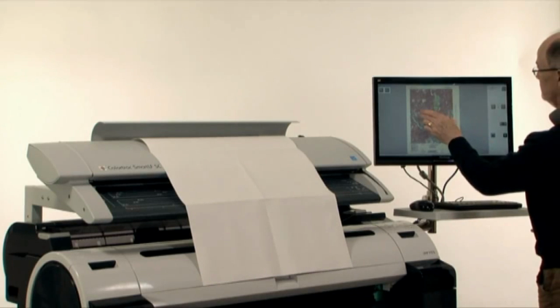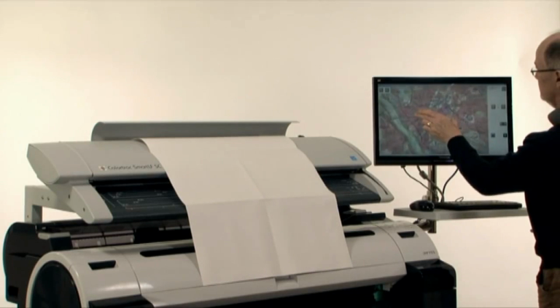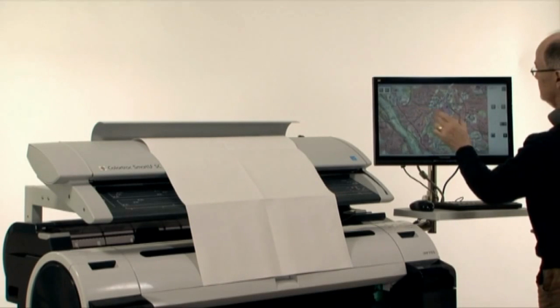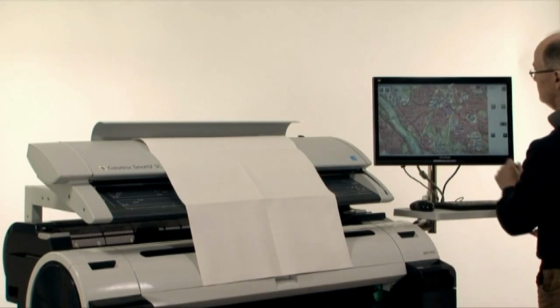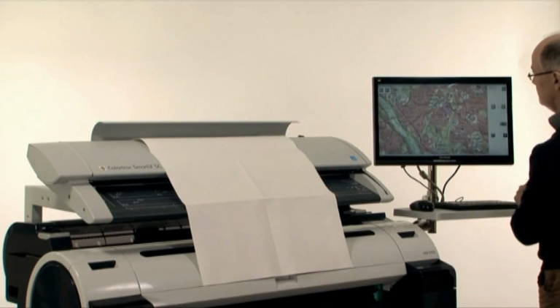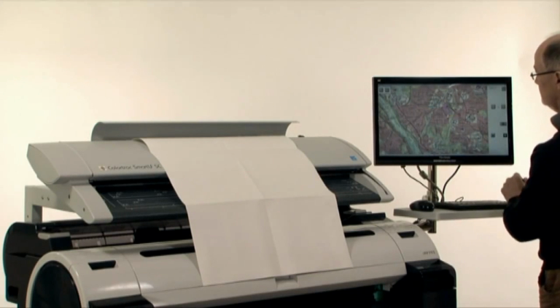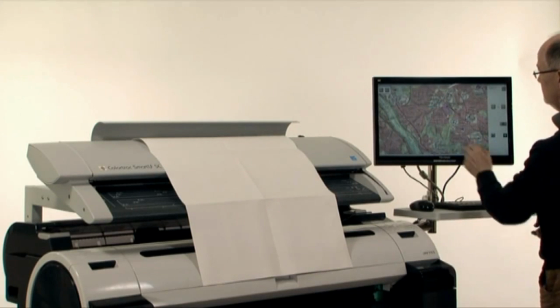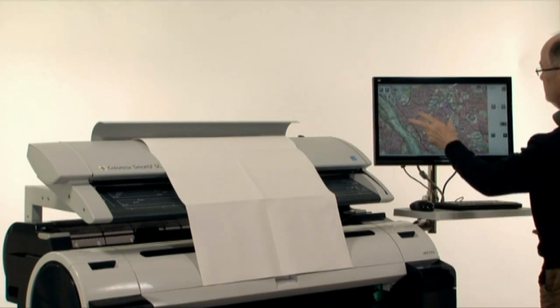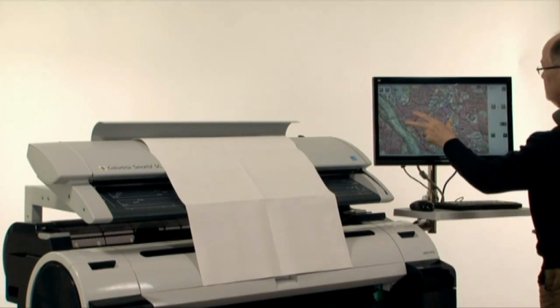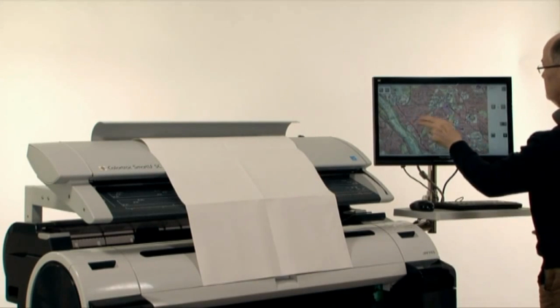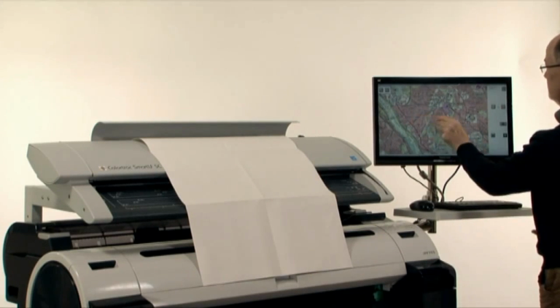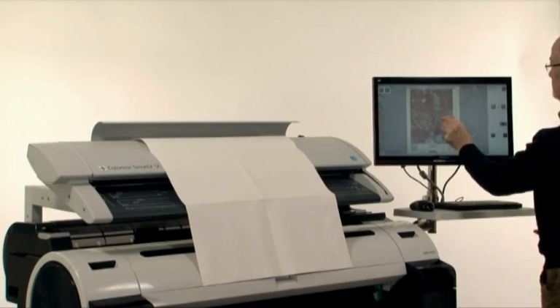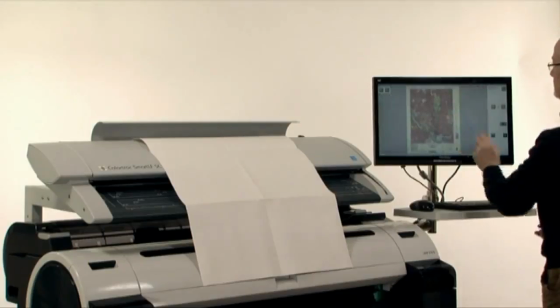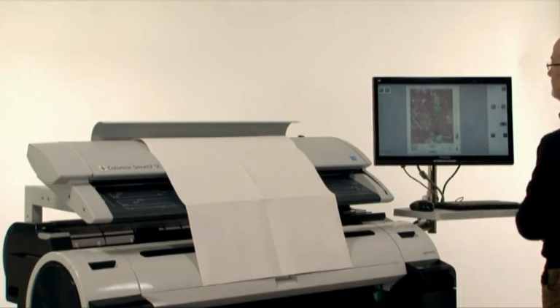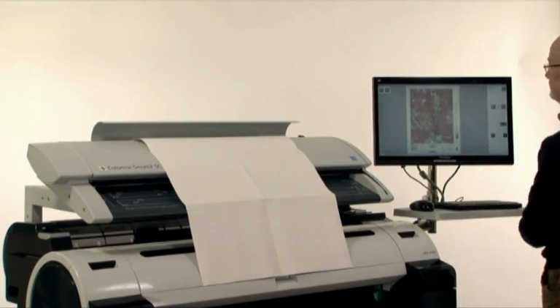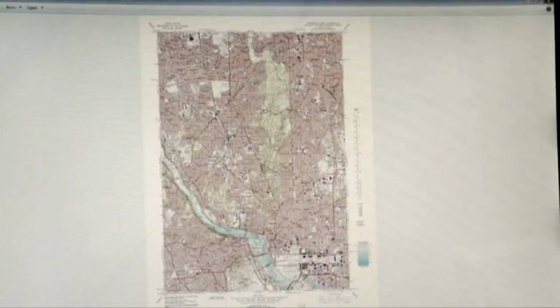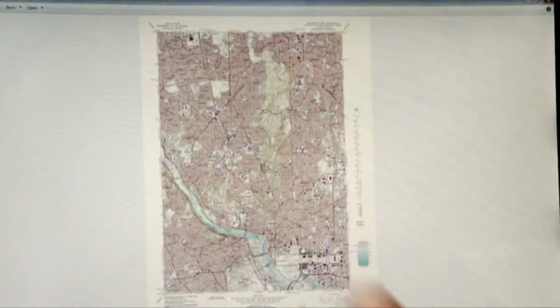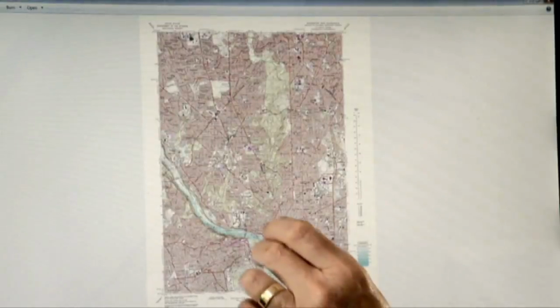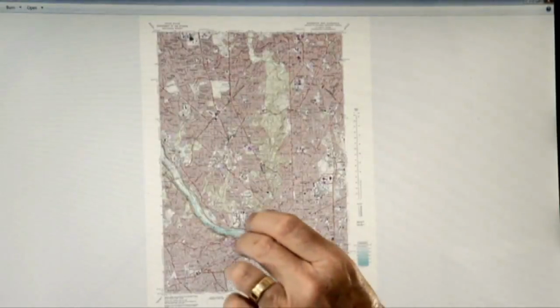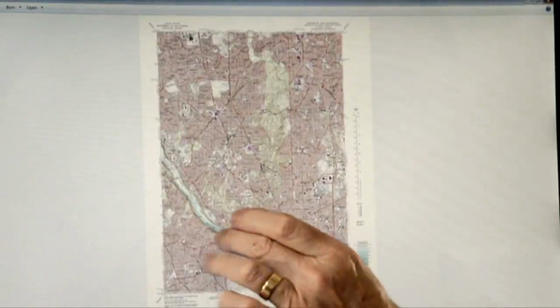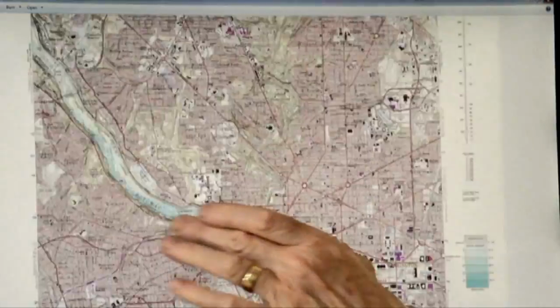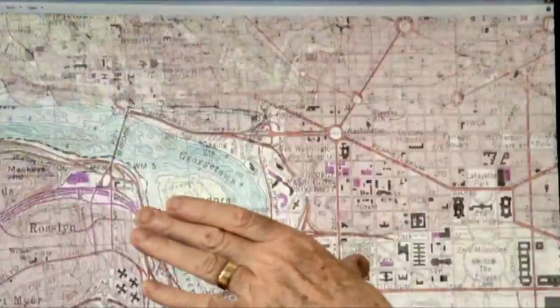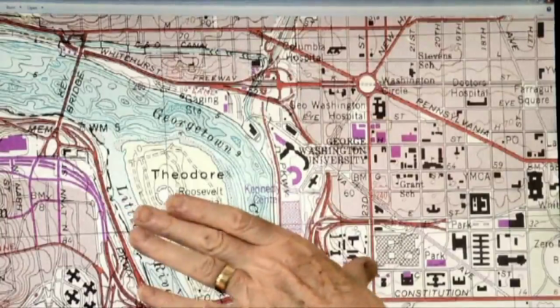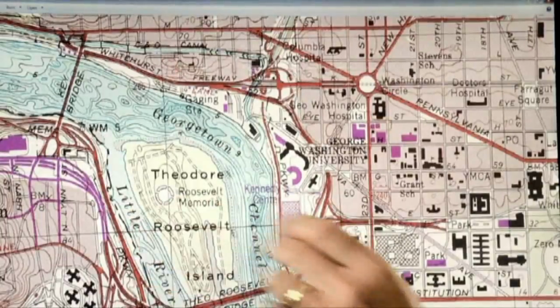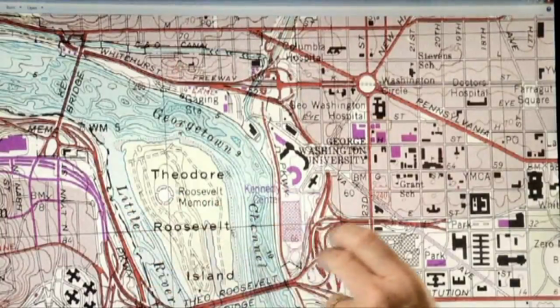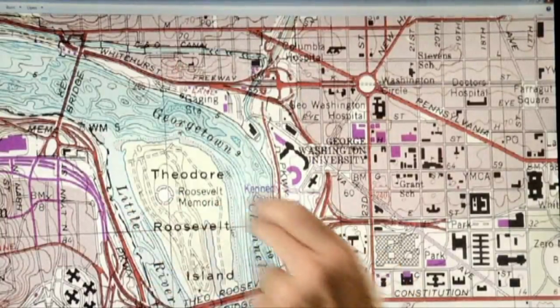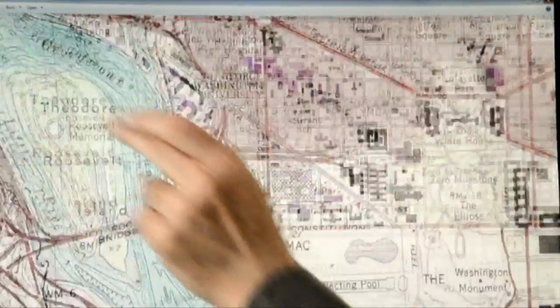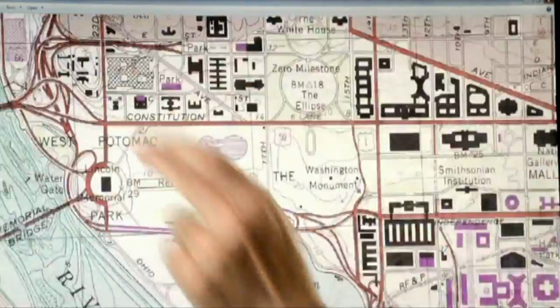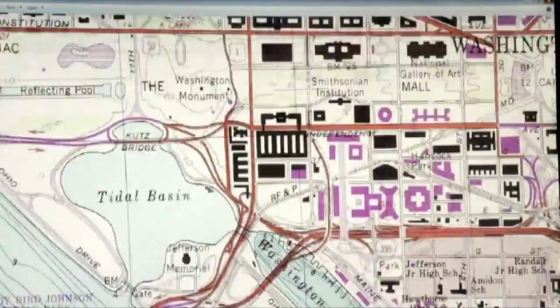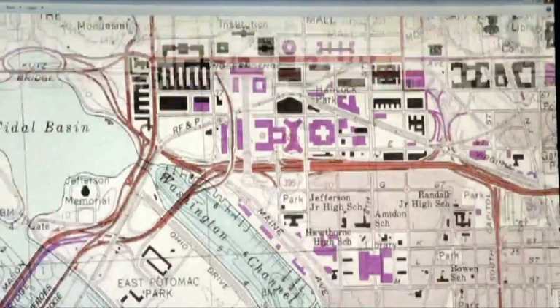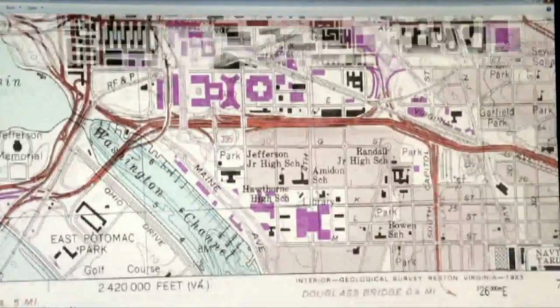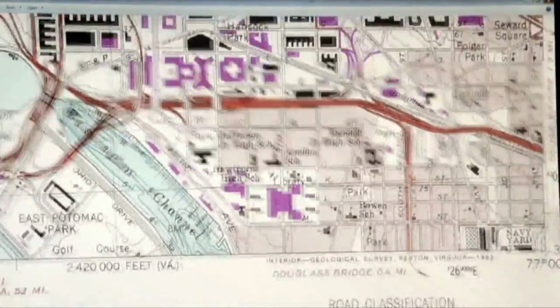If you have a Windows 7 touch screen that supports gesture control, you can use two fingers to pinch zoom and flick to pan the image.